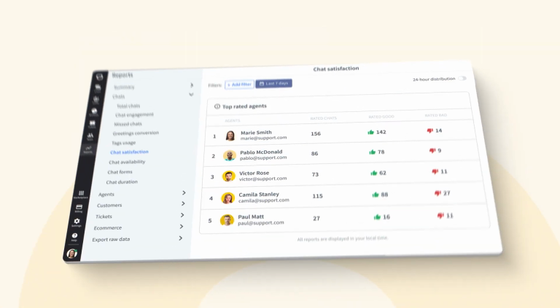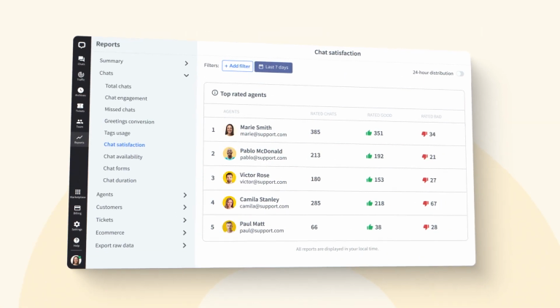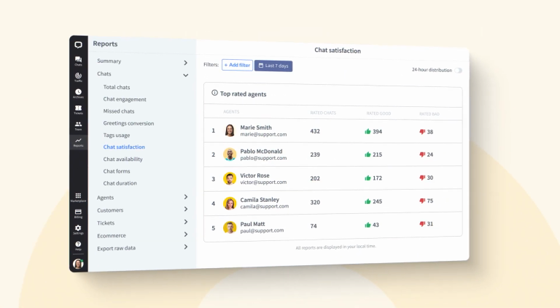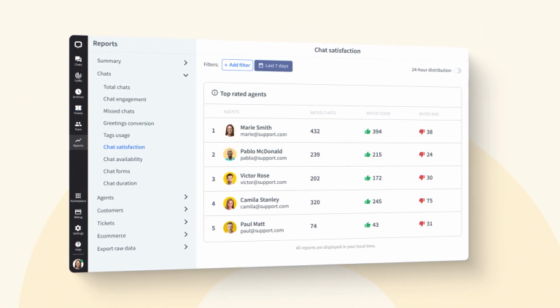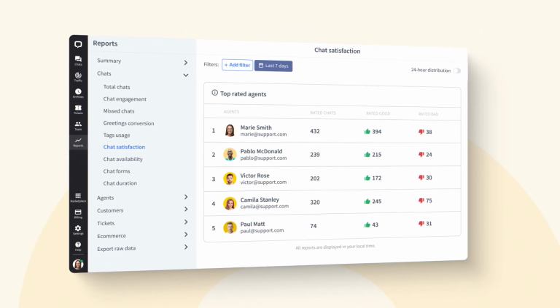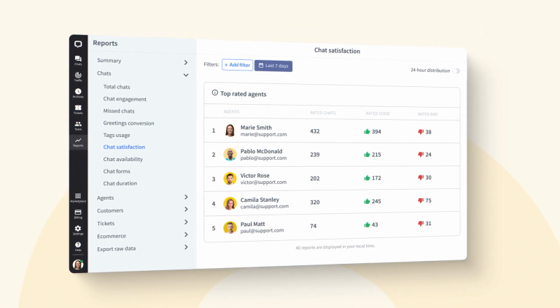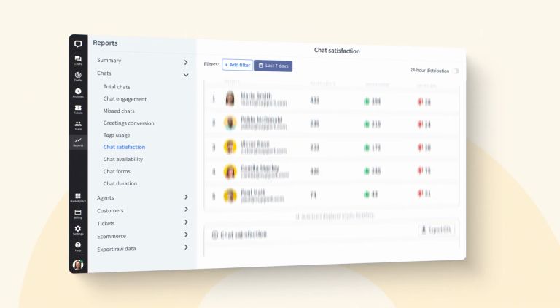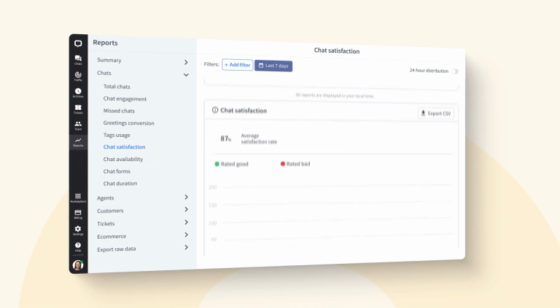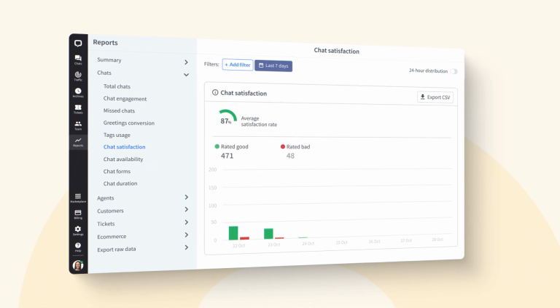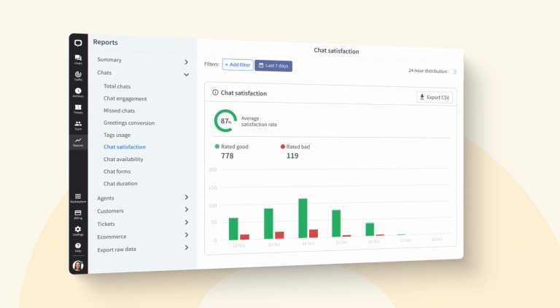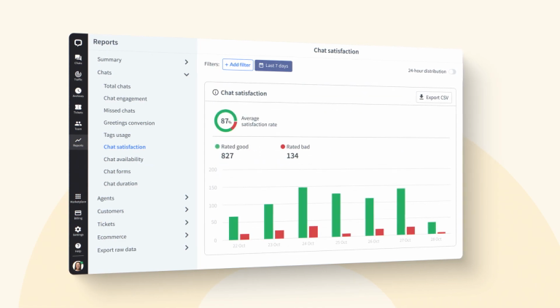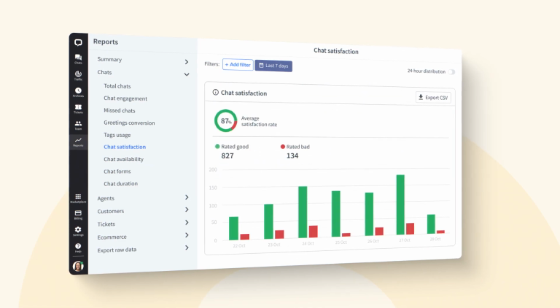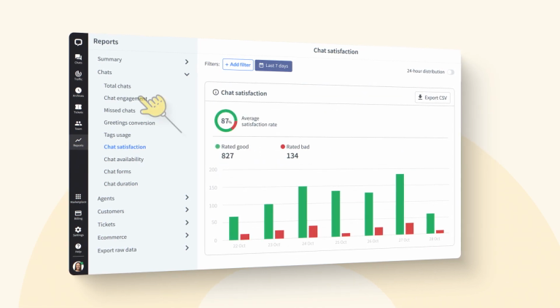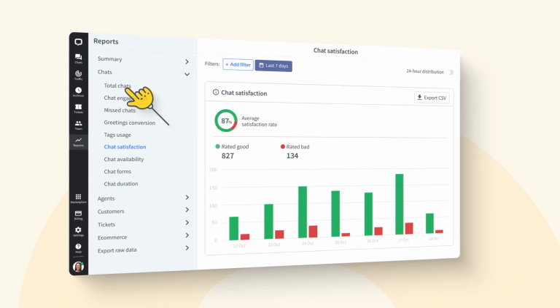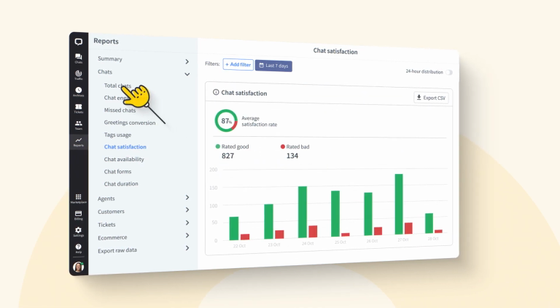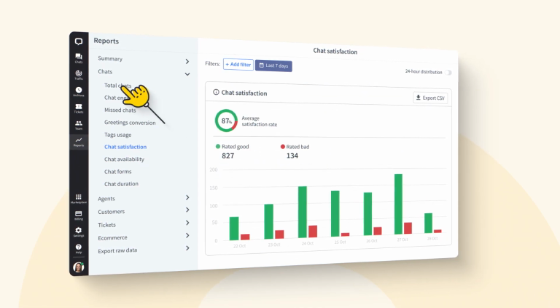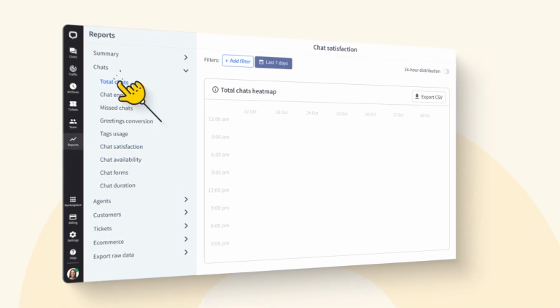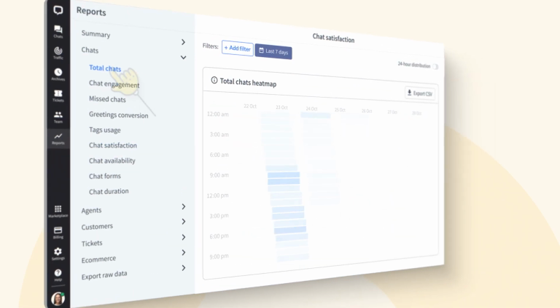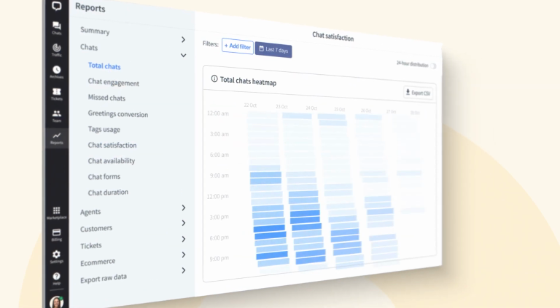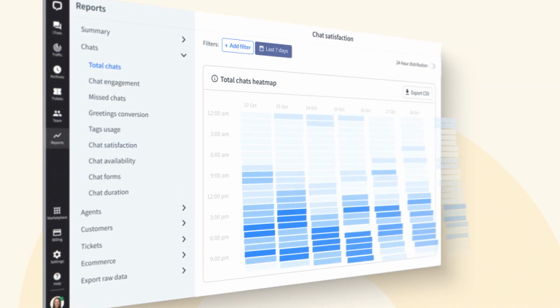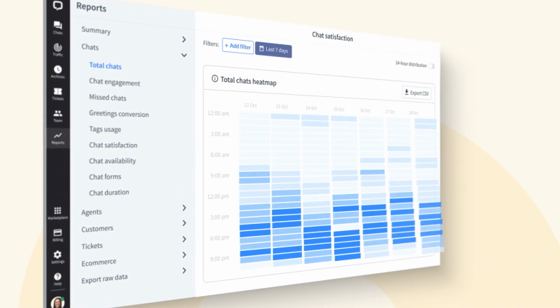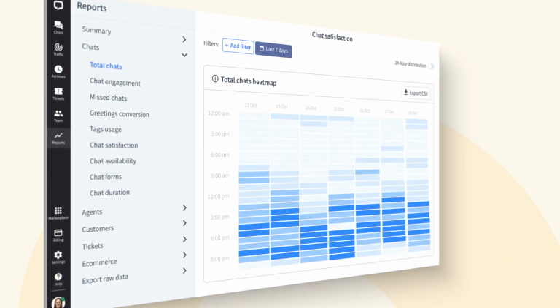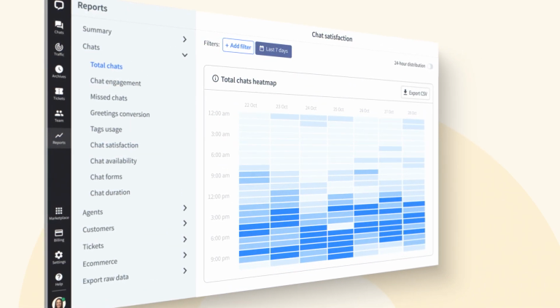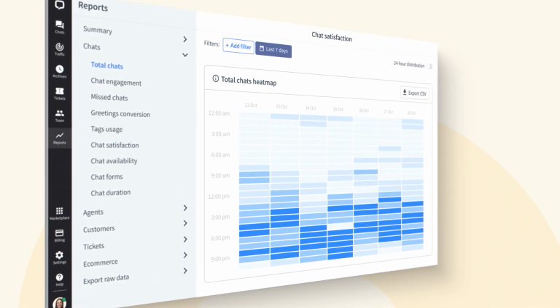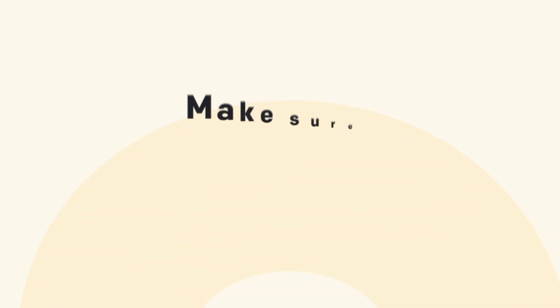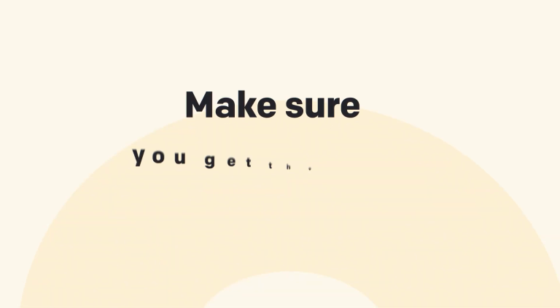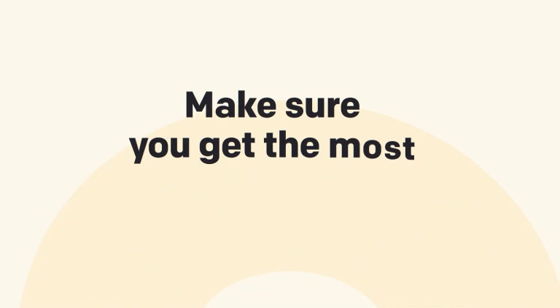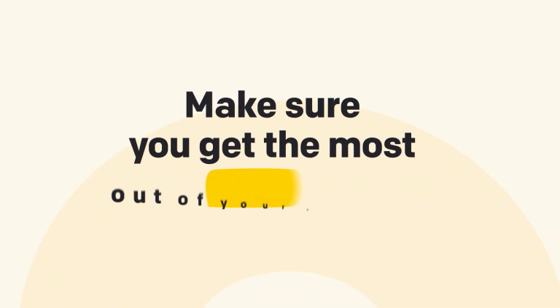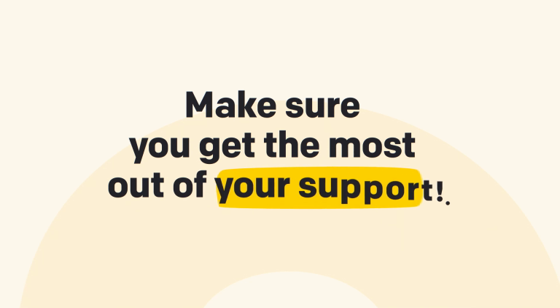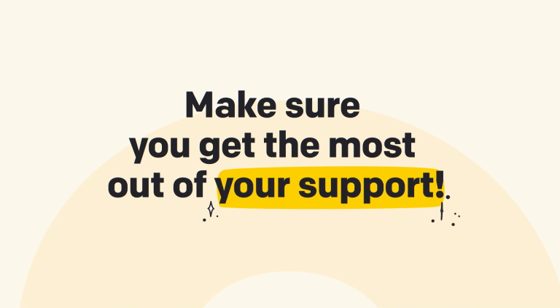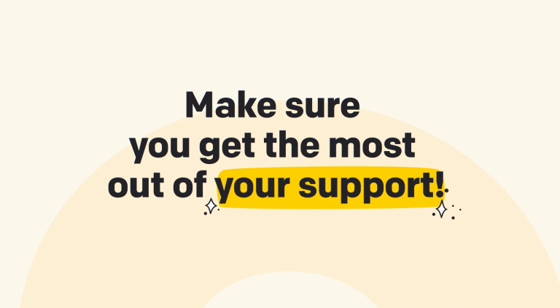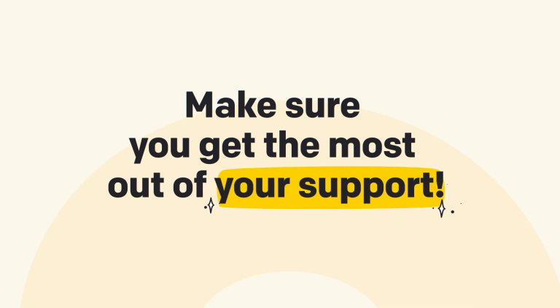And what do your customers think? Keep tracking their happiness with all the reports and statistics. Make sure you get the most out of your support.